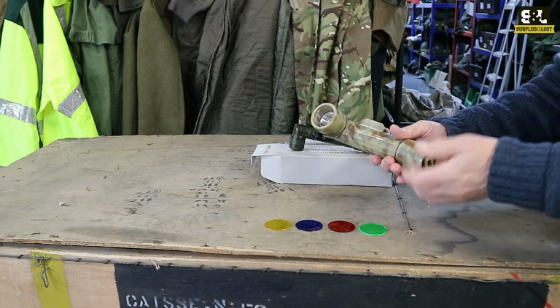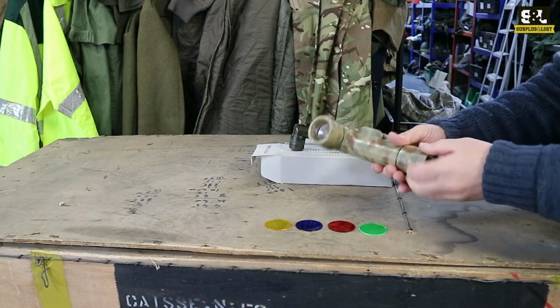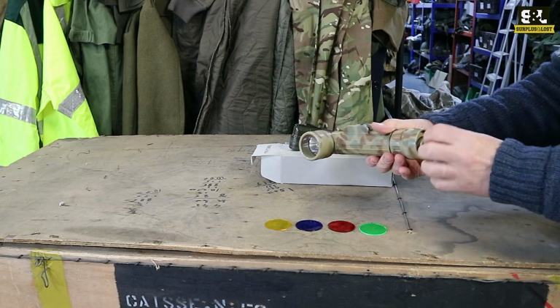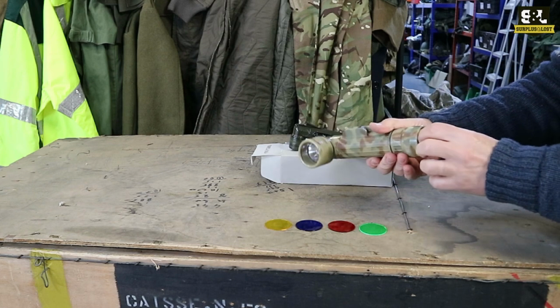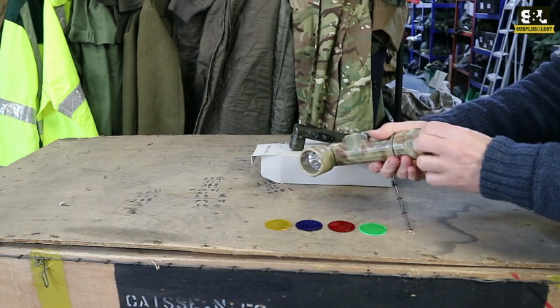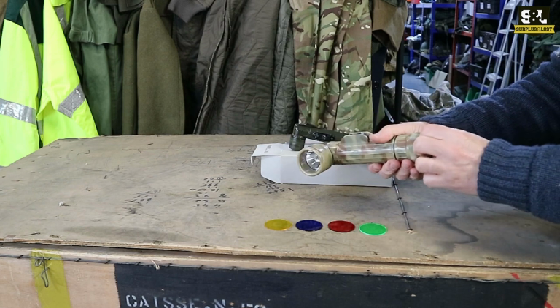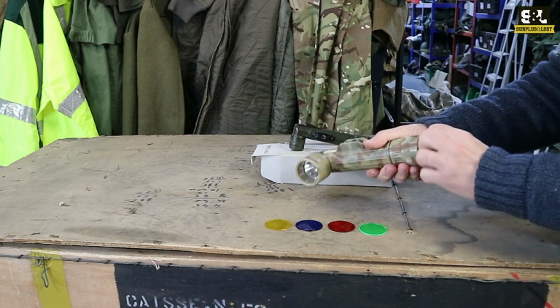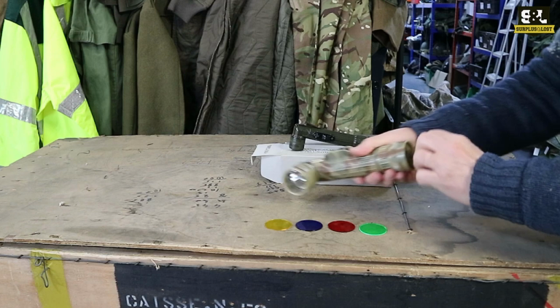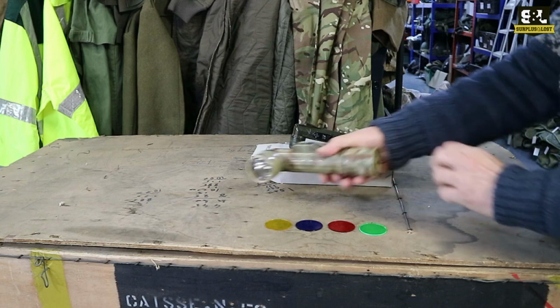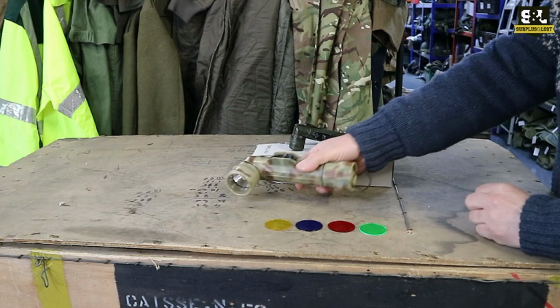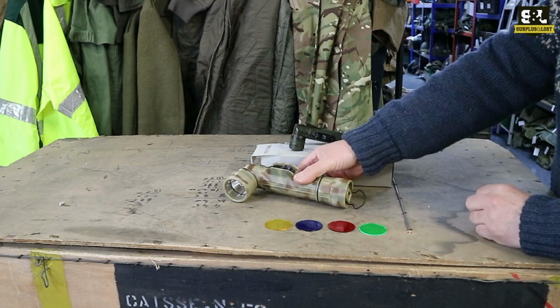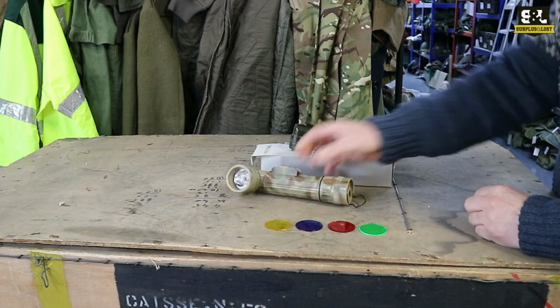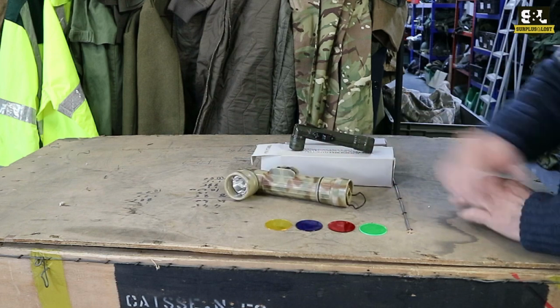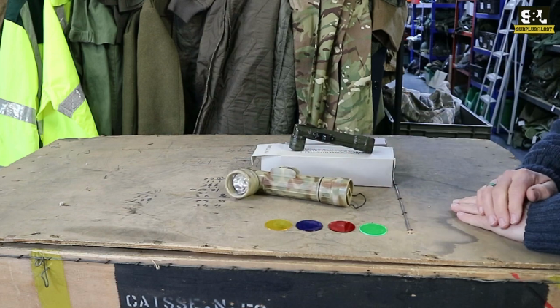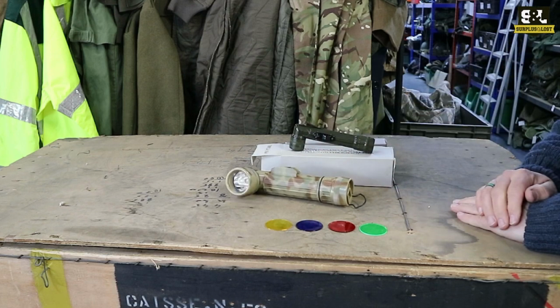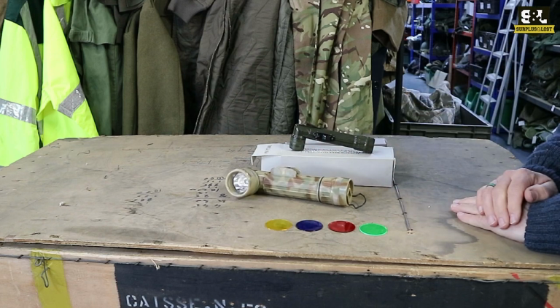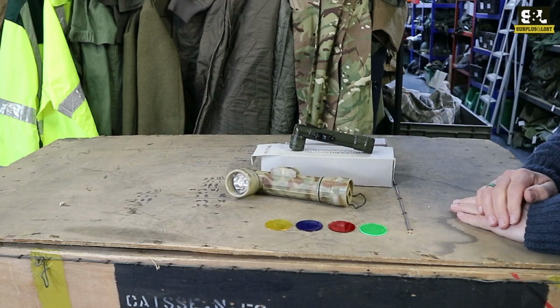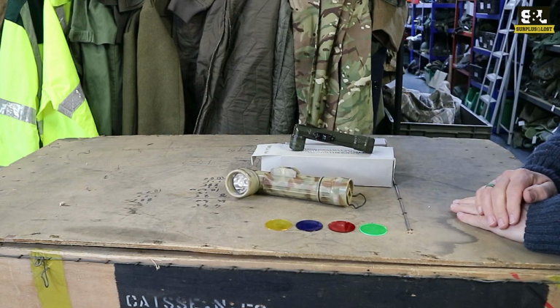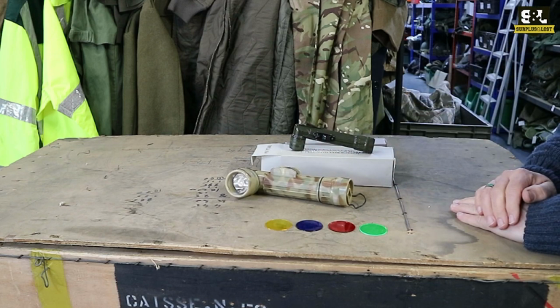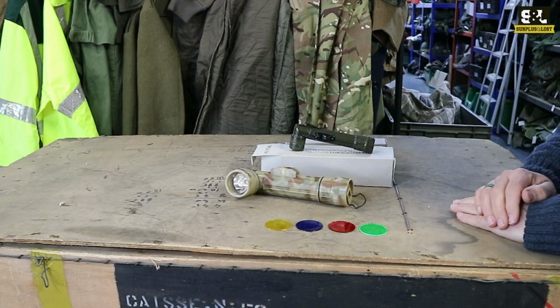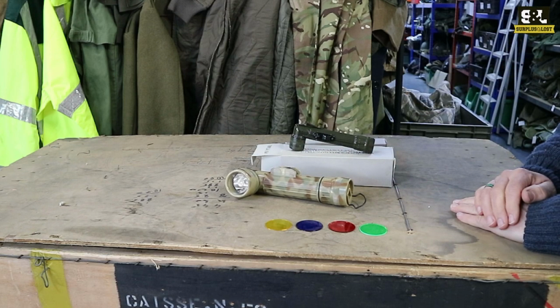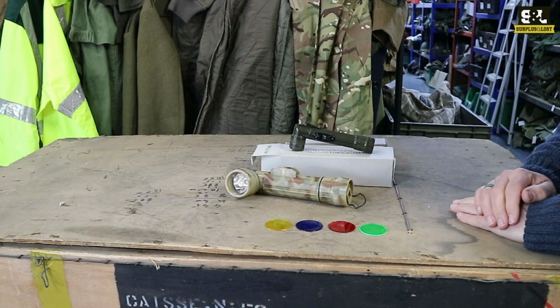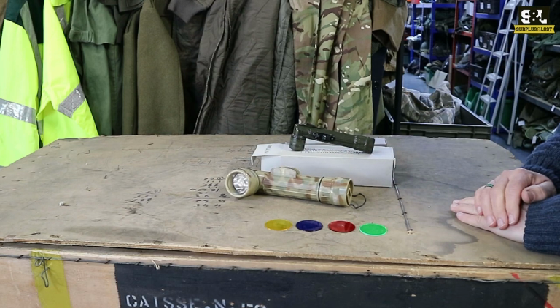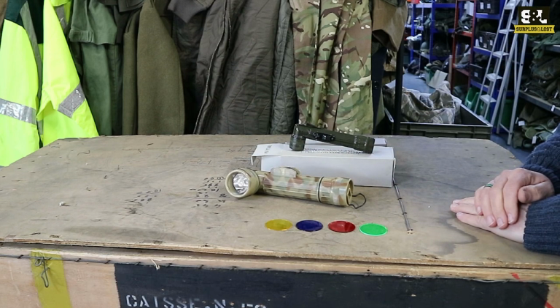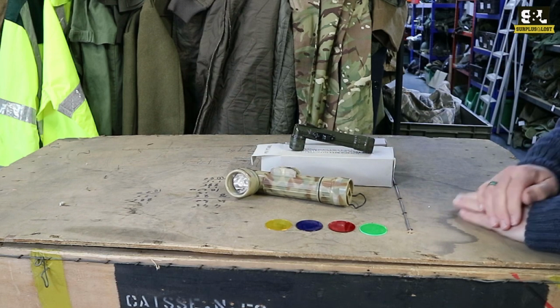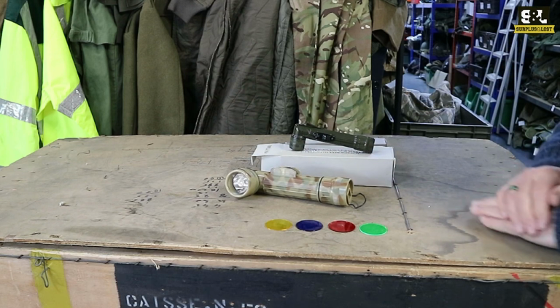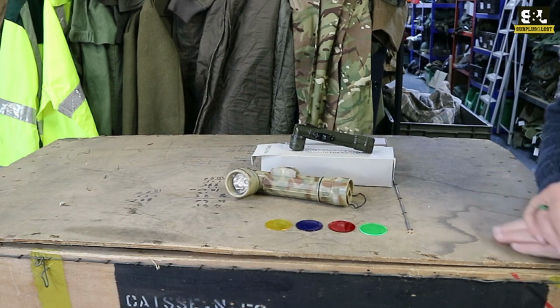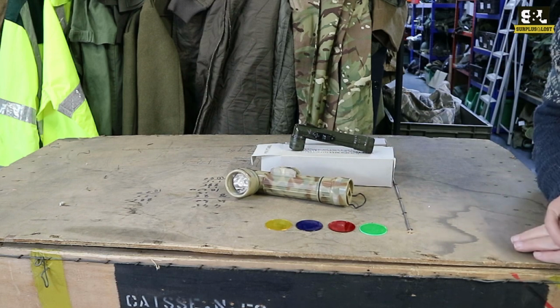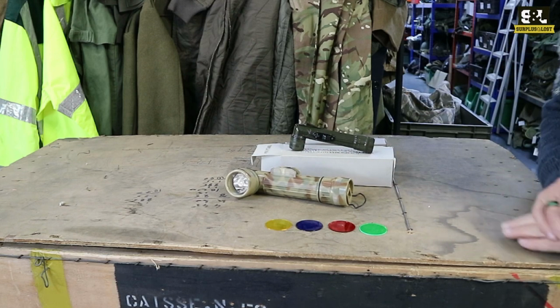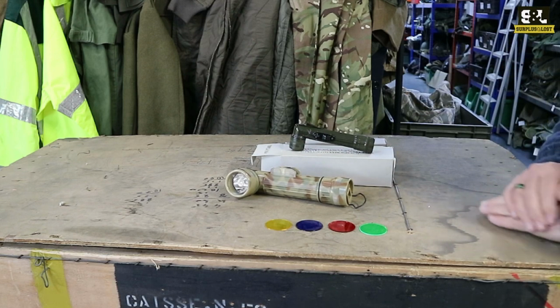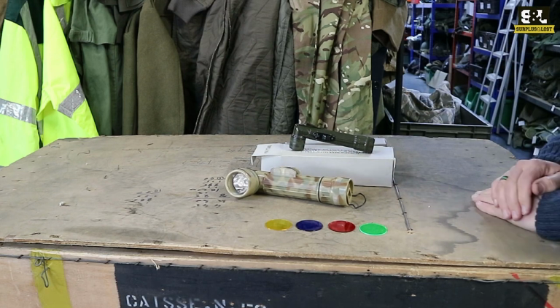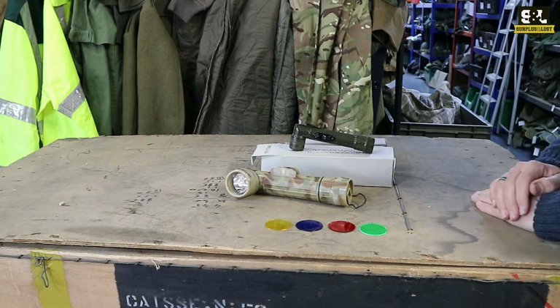There's also an additional little clip on the bottom there if you want to fix them to a lanyard or something, just in case you're prone to dropping your torch.